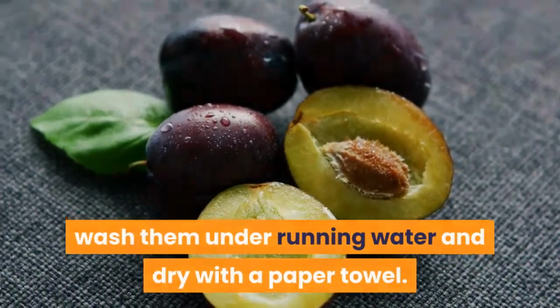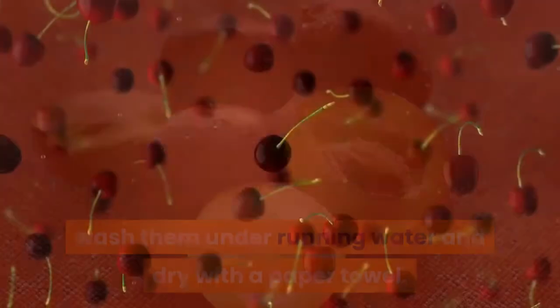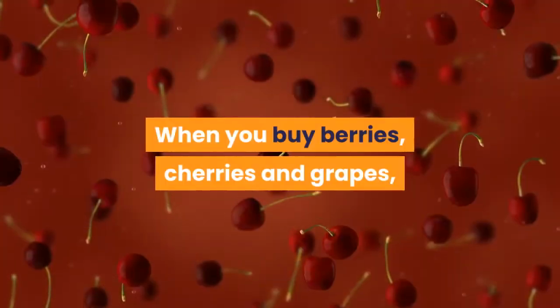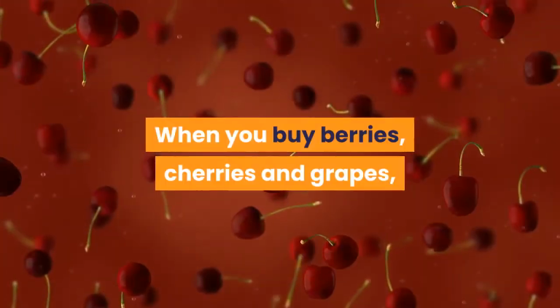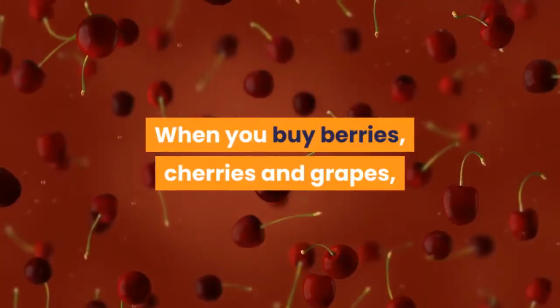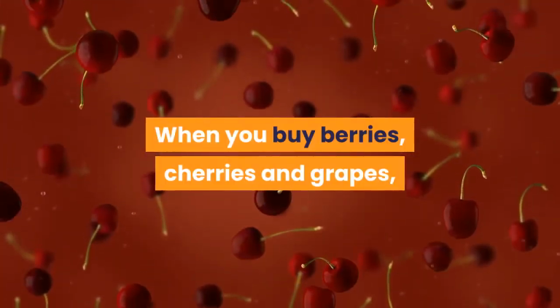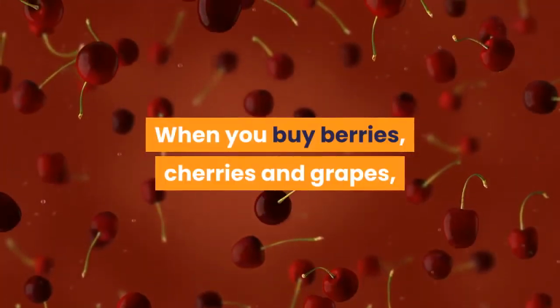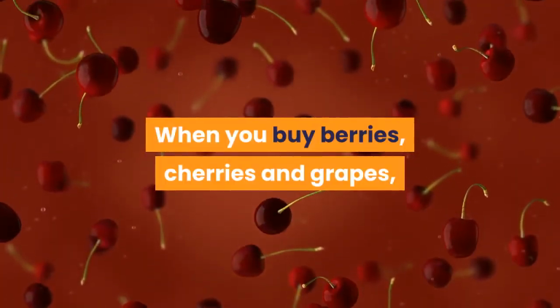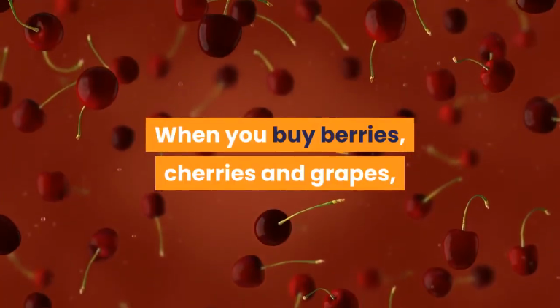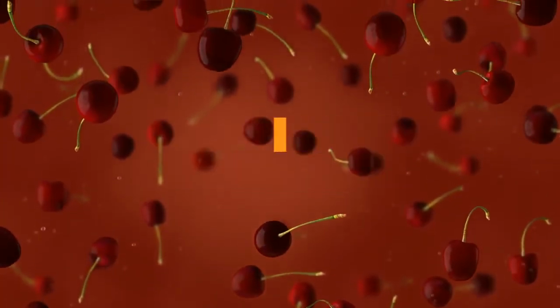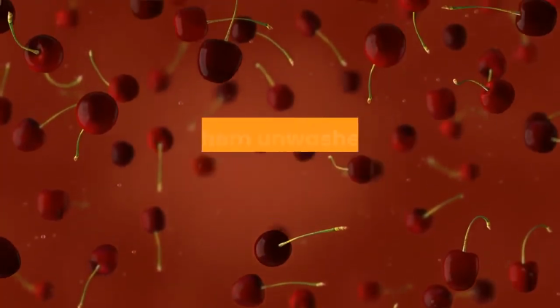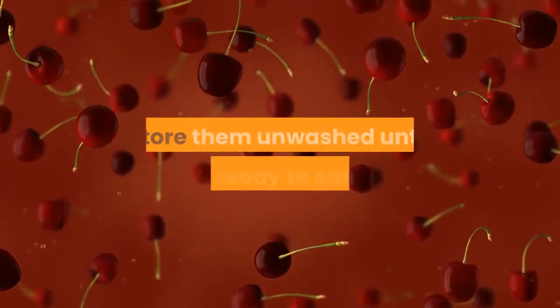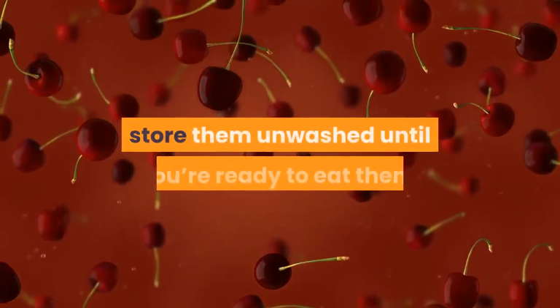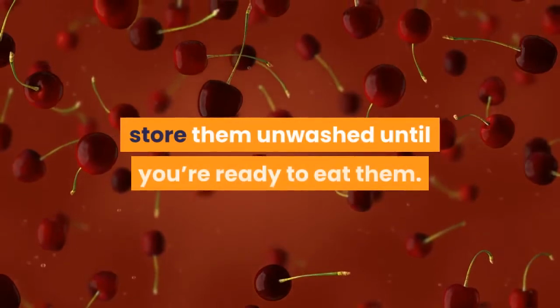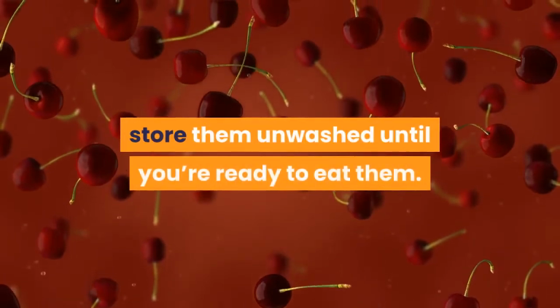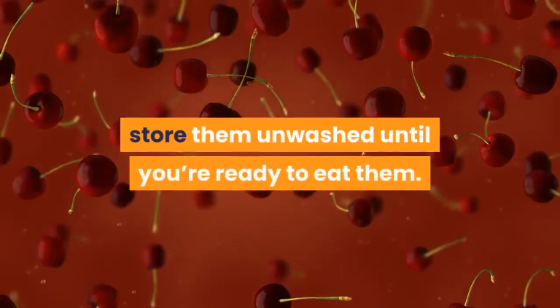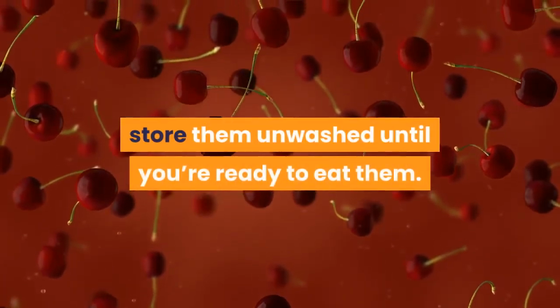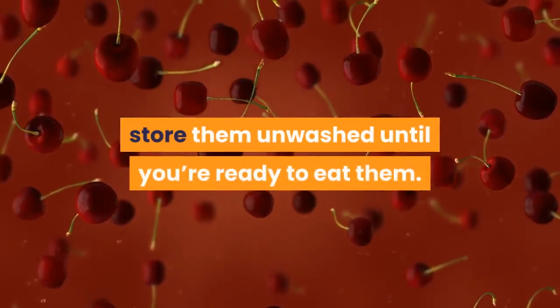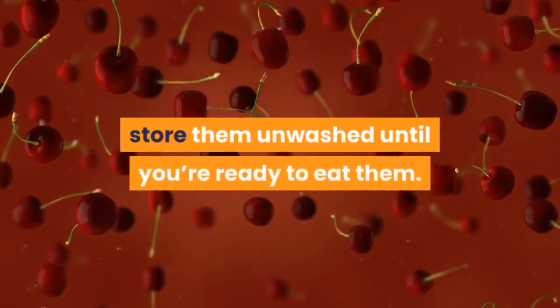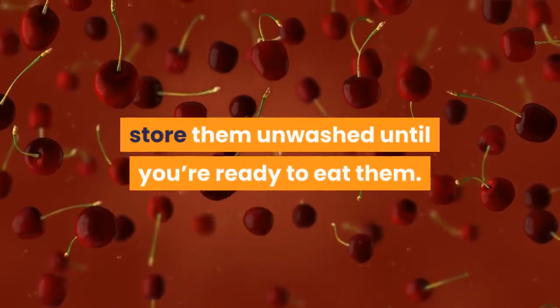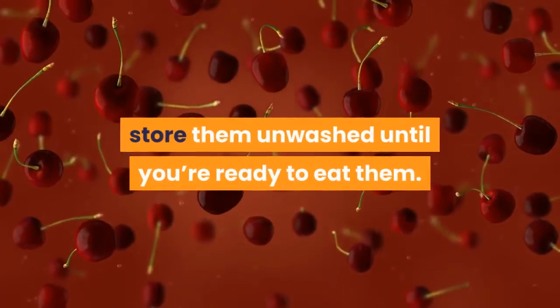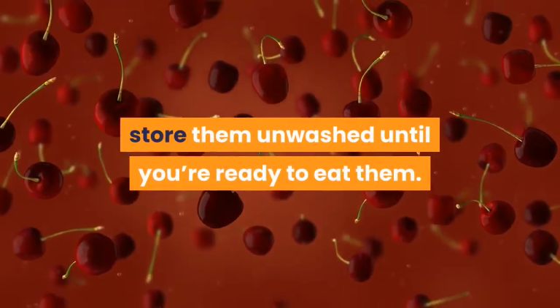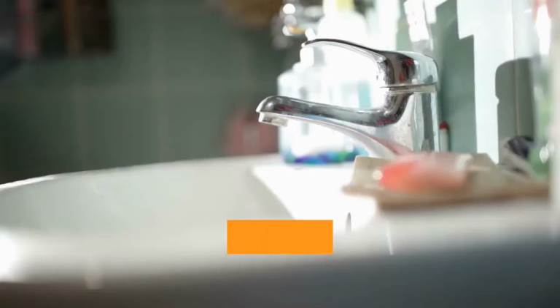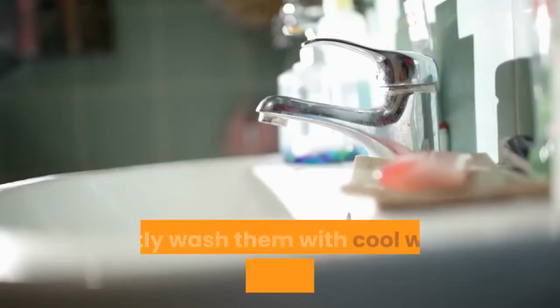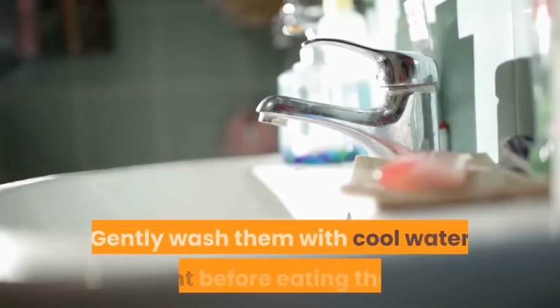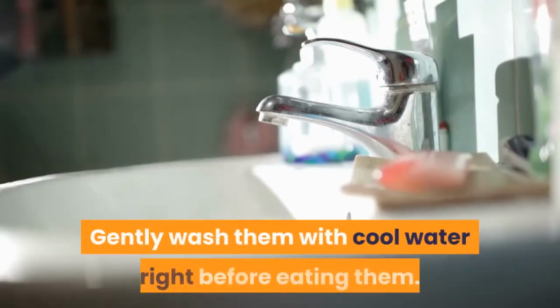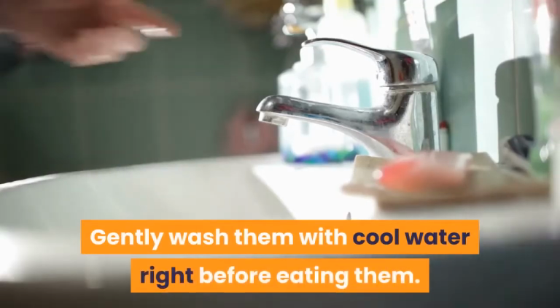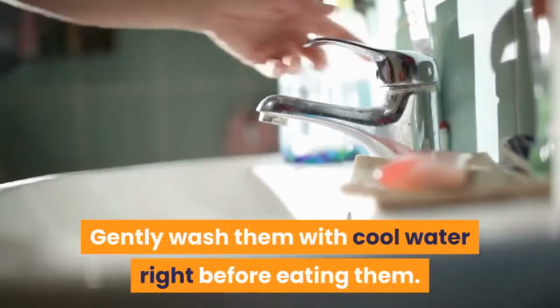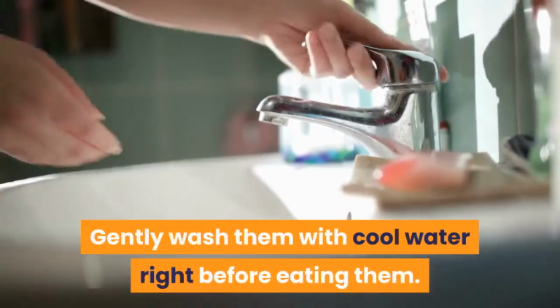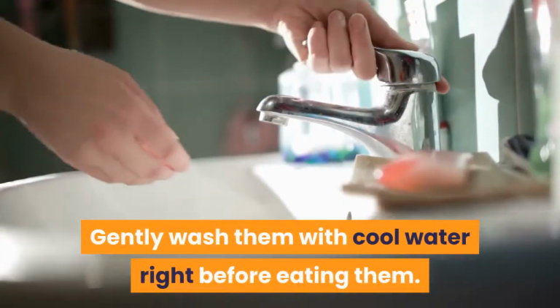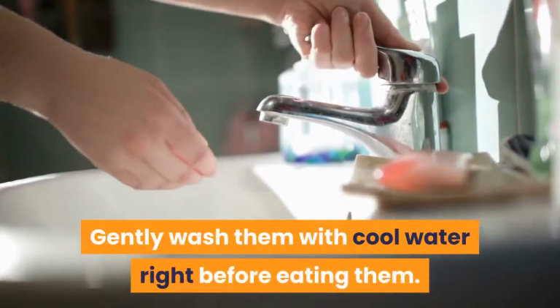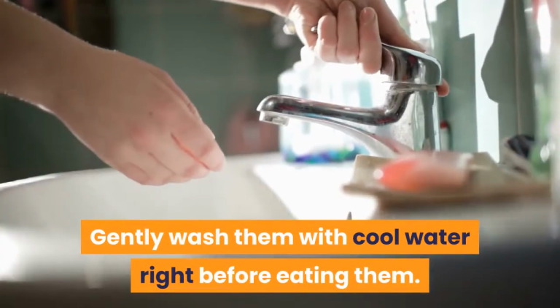When you buy berries, cherries, and grapes, store them unwashed until you're ready to eat them. Gently wash them with cool water right before eating them.